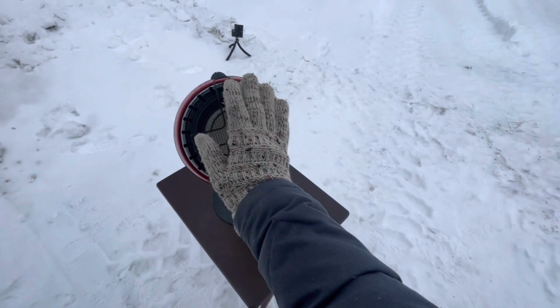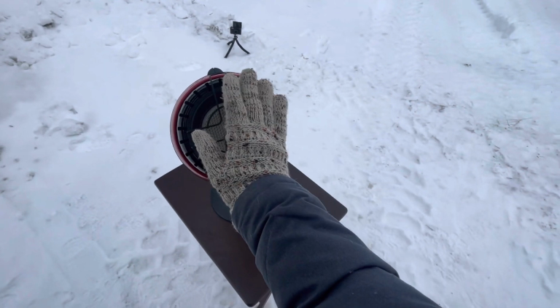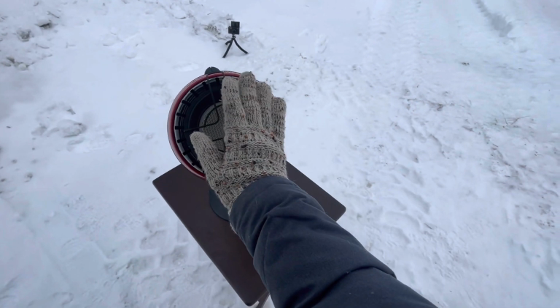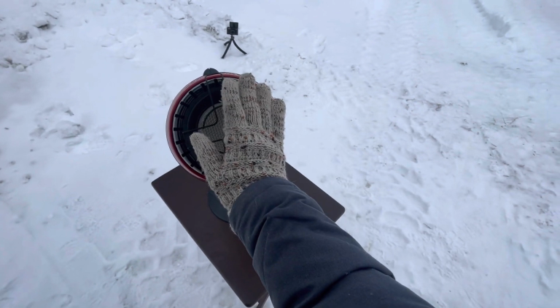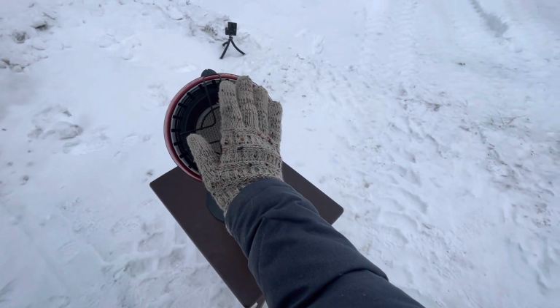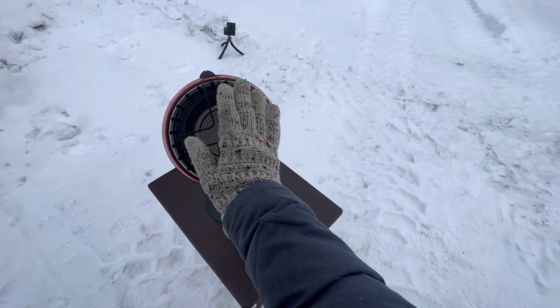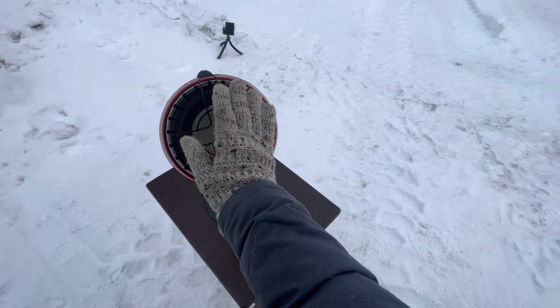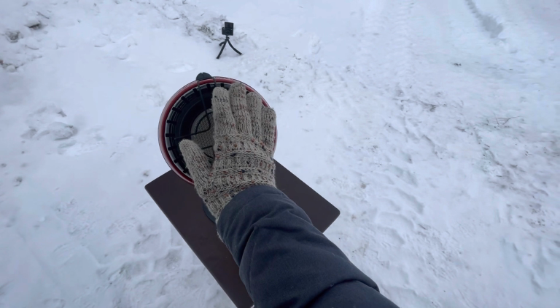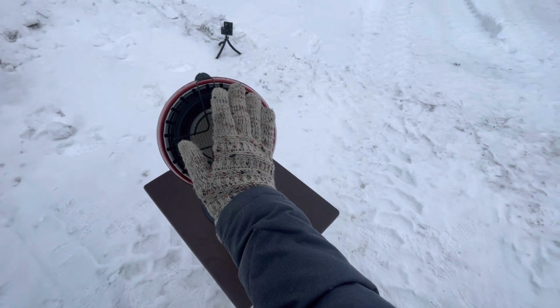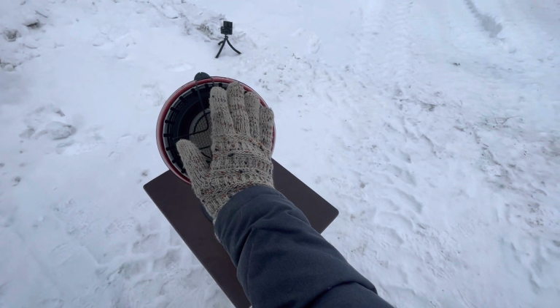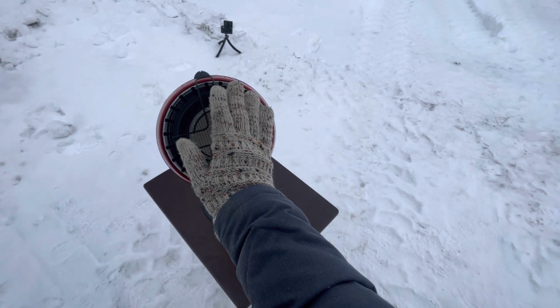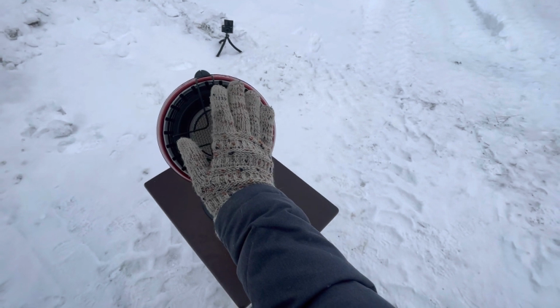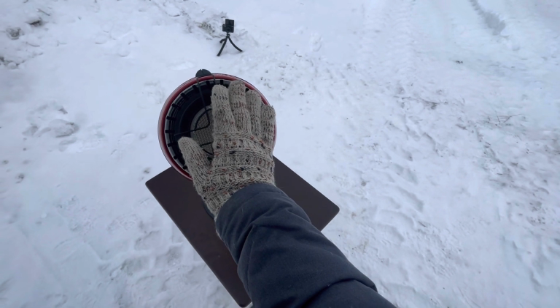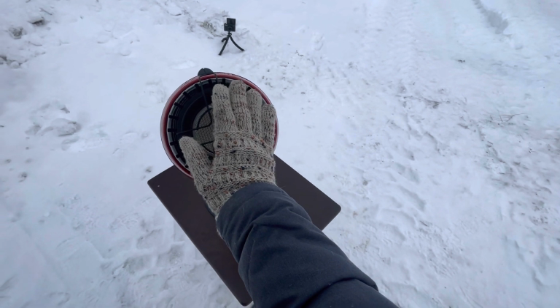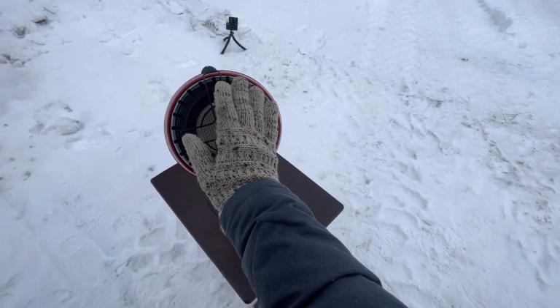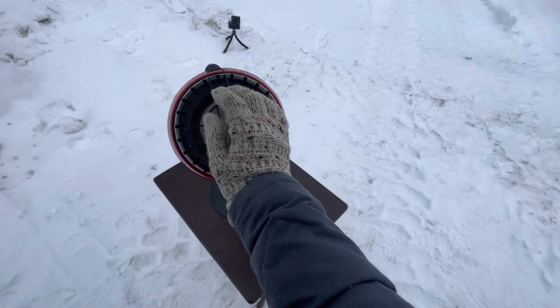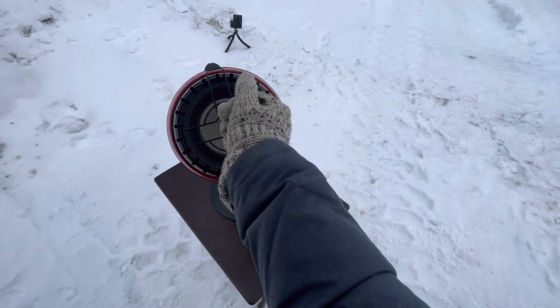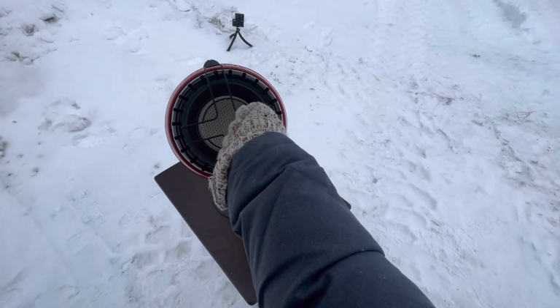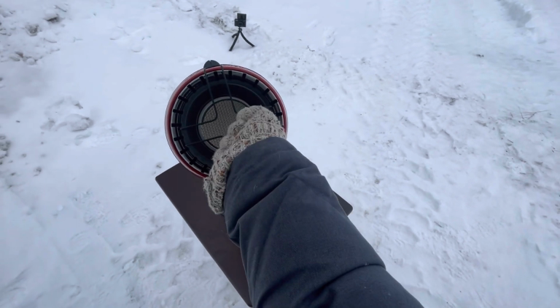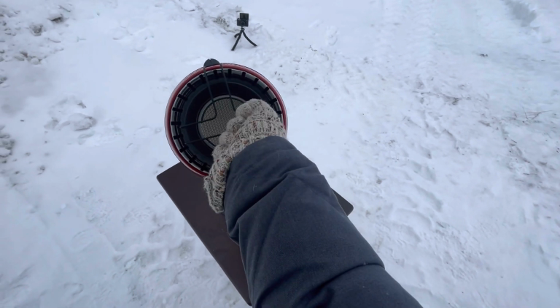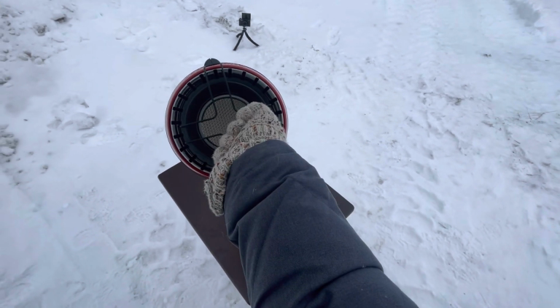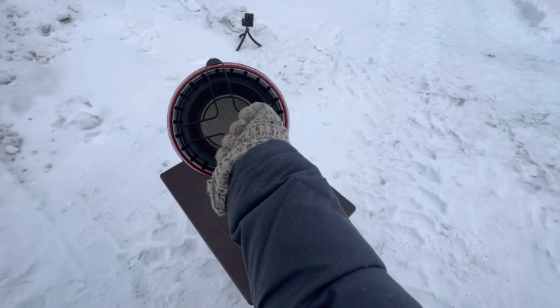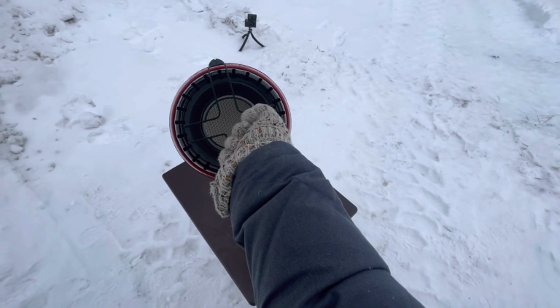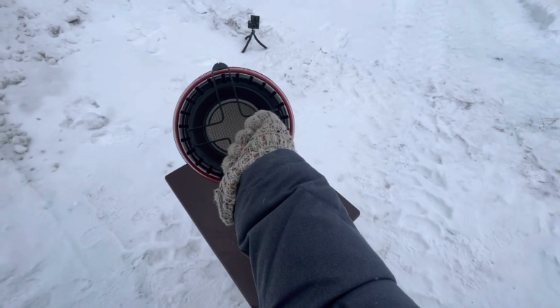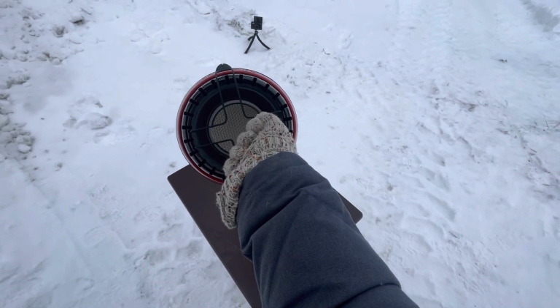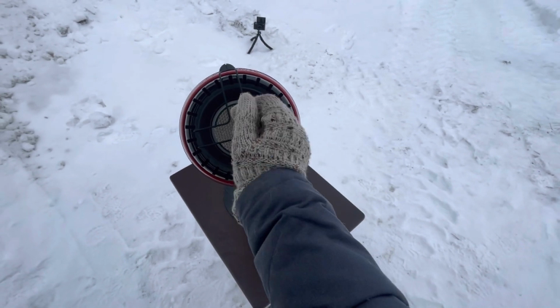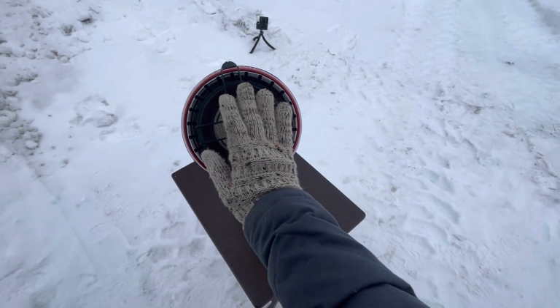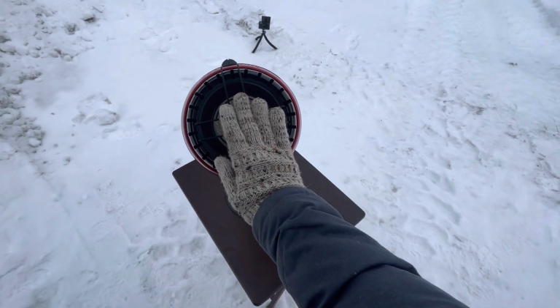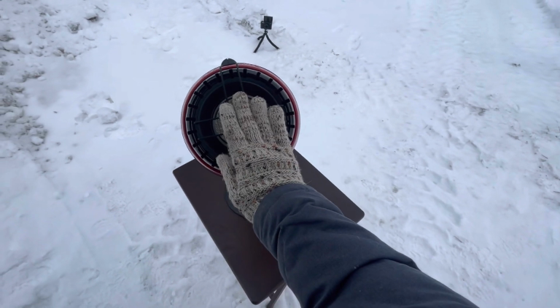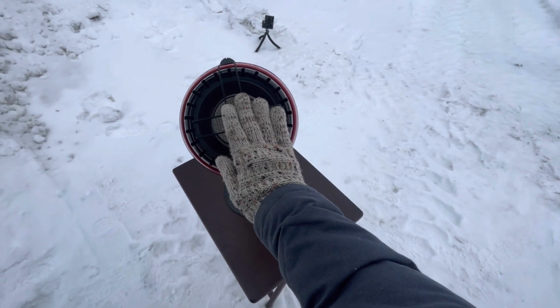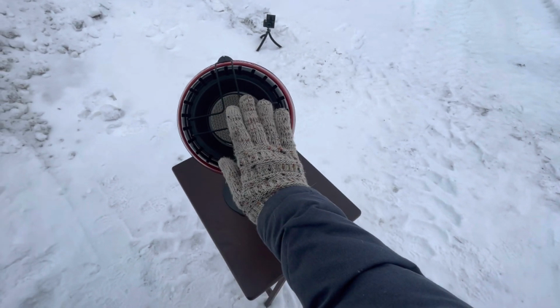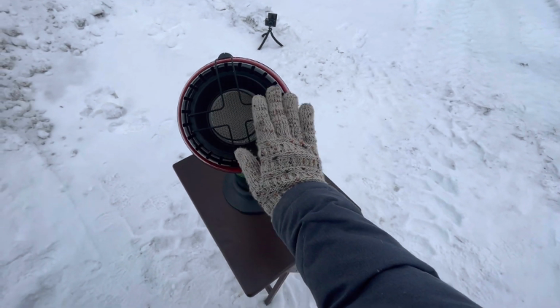This heater feels so amazing. Oh my goodness — this is a game changer right here.